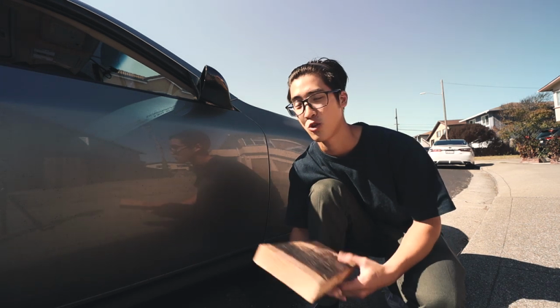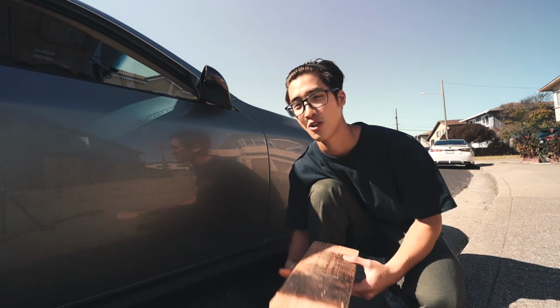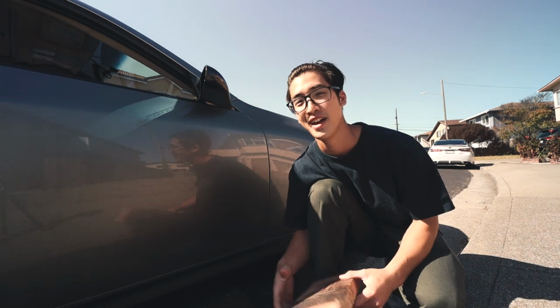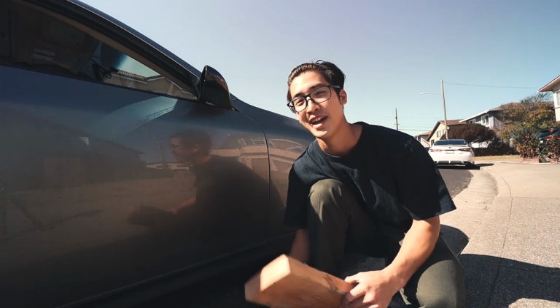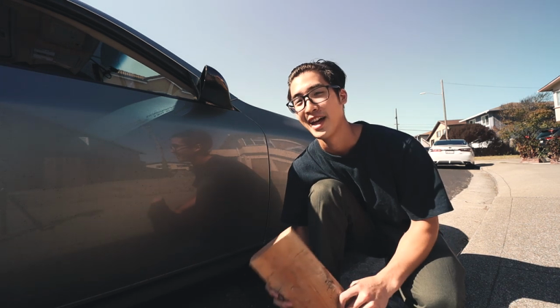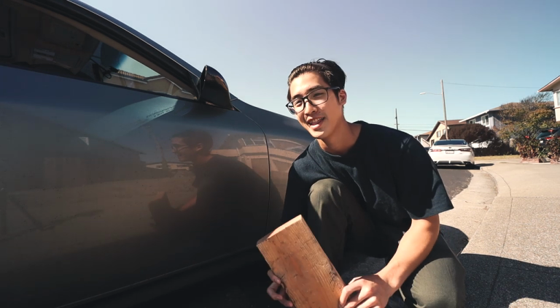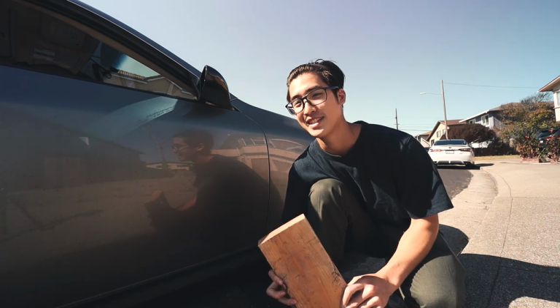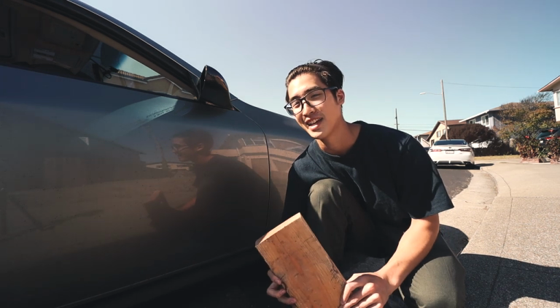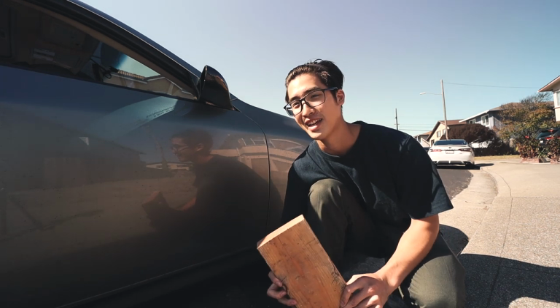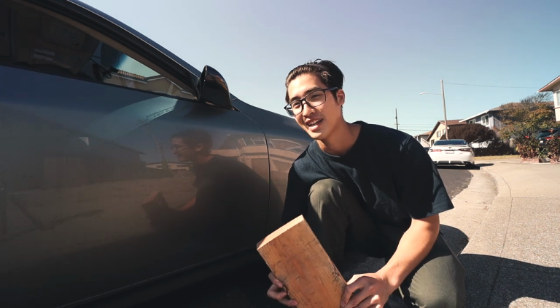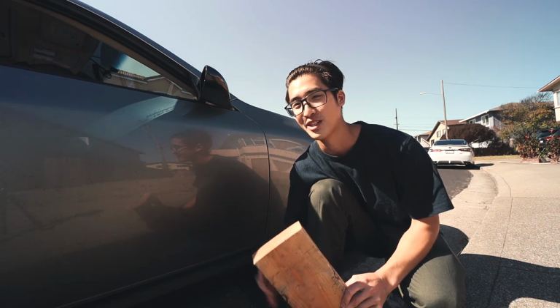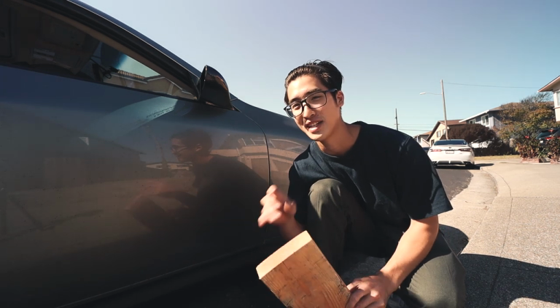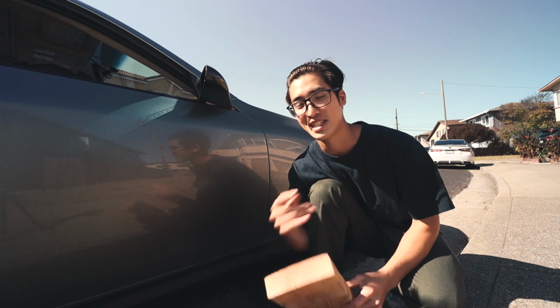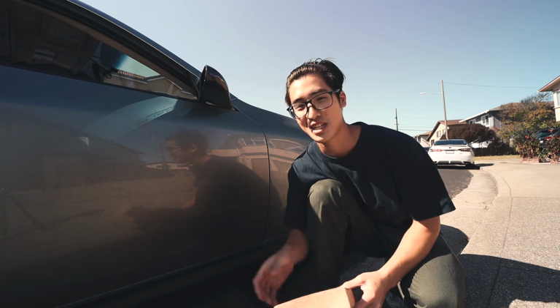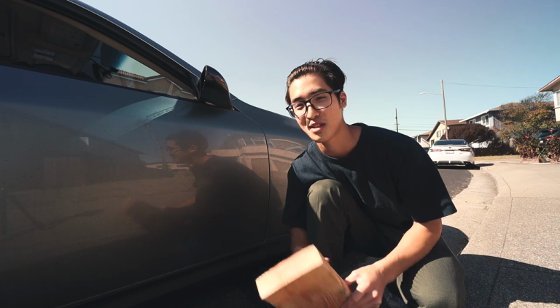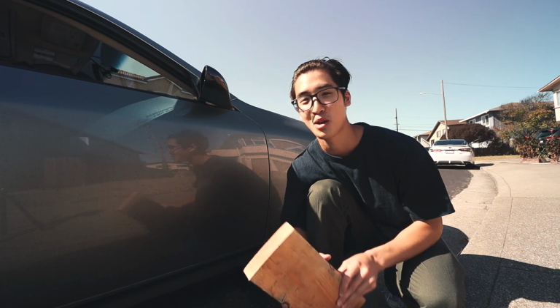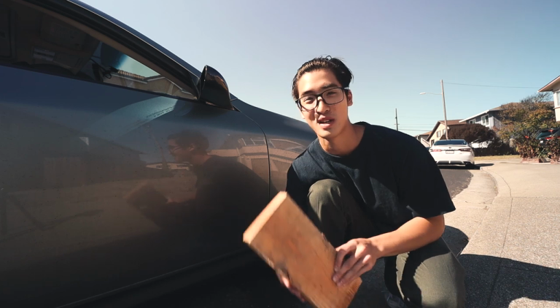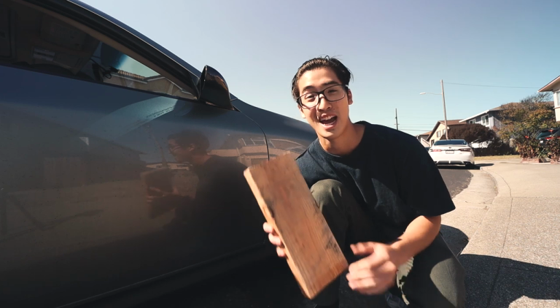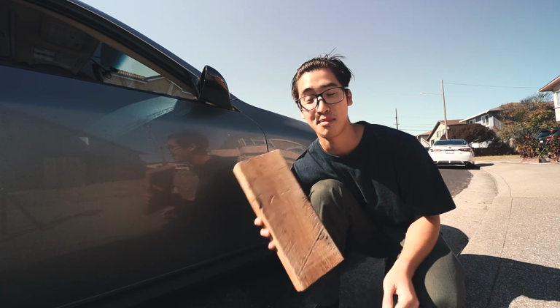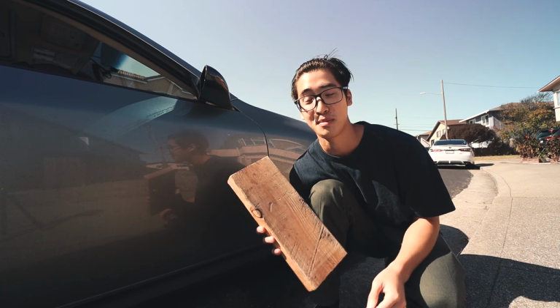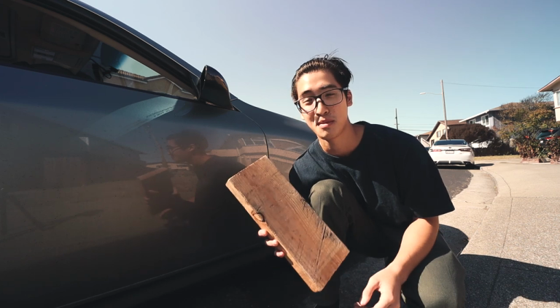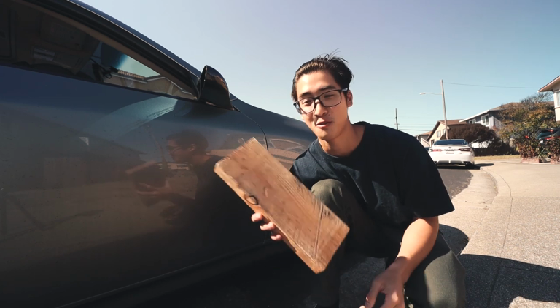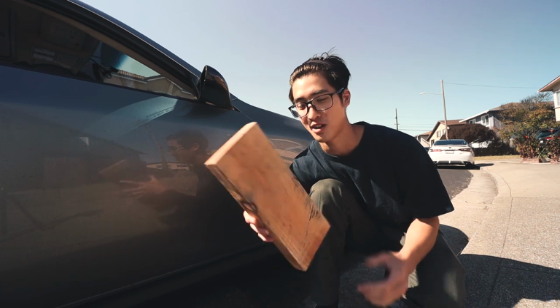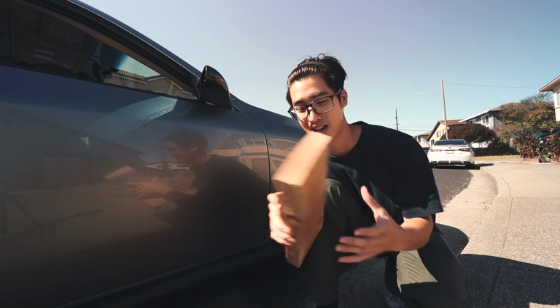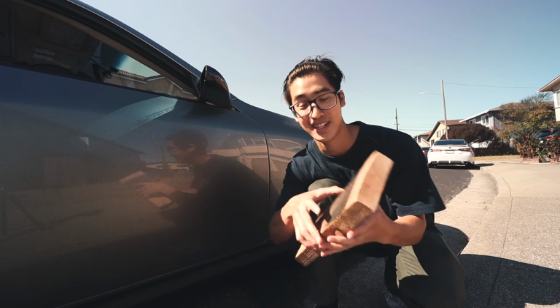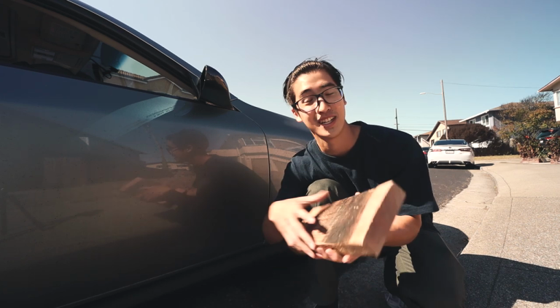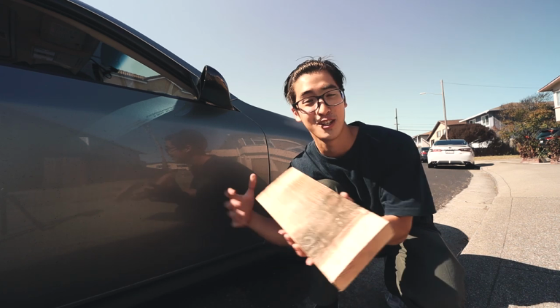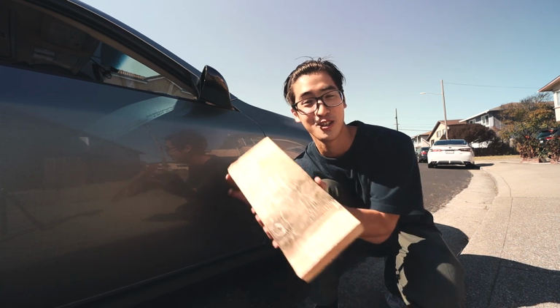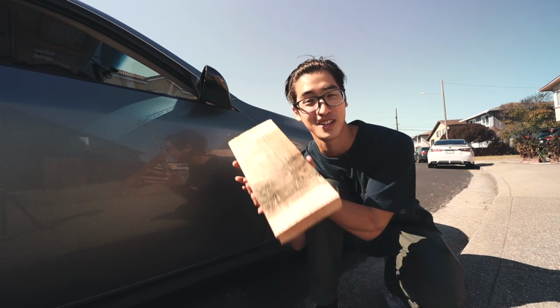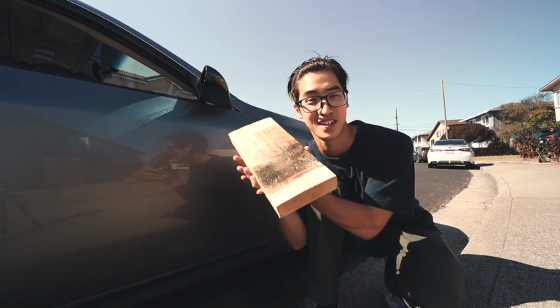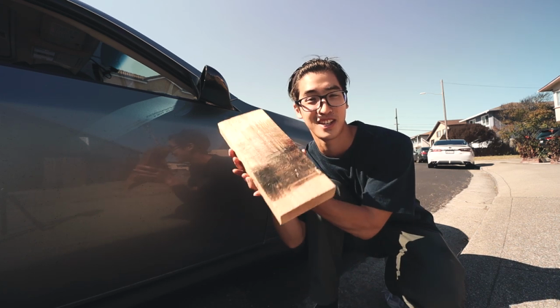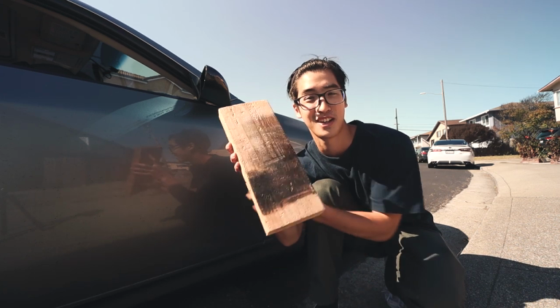I forgot to mention wood blocks. I carry two of these for each side, just in case something like this happens — or let's say you get stuck somewhere, which happened to me before. I needed to use this.